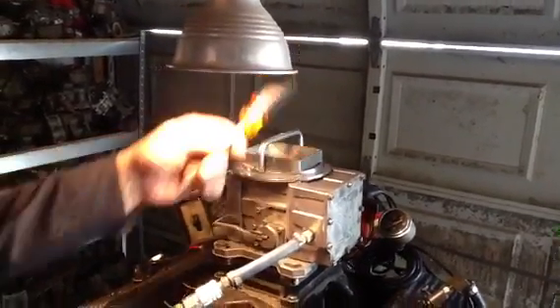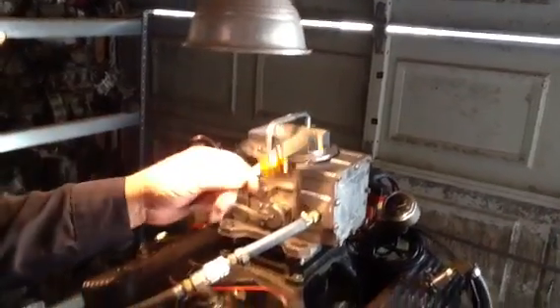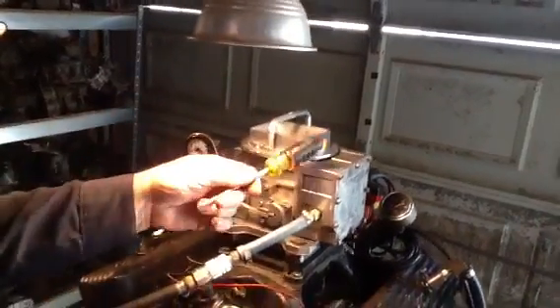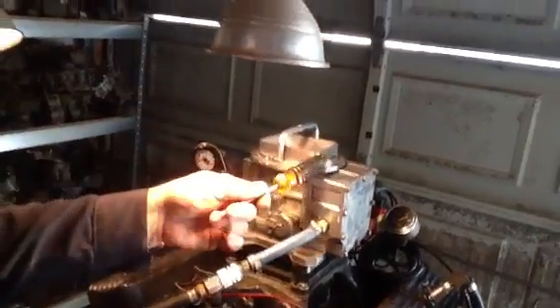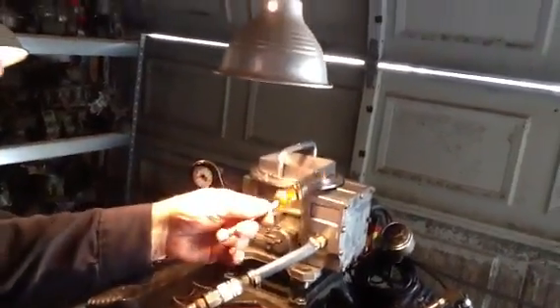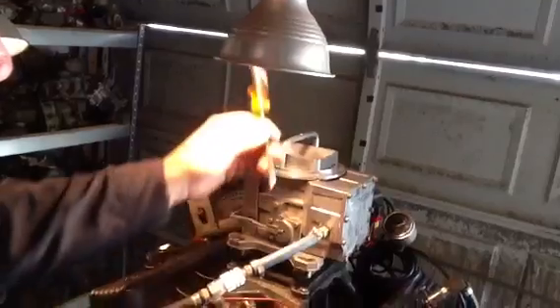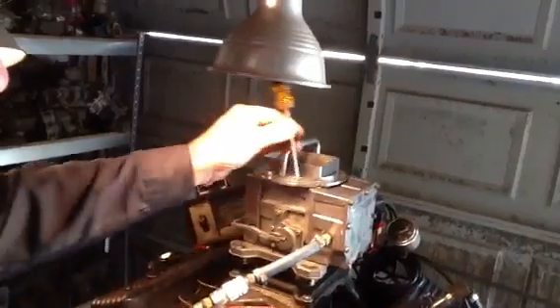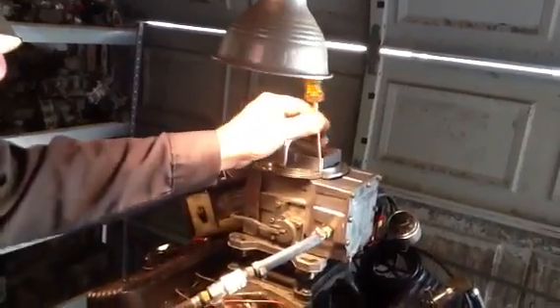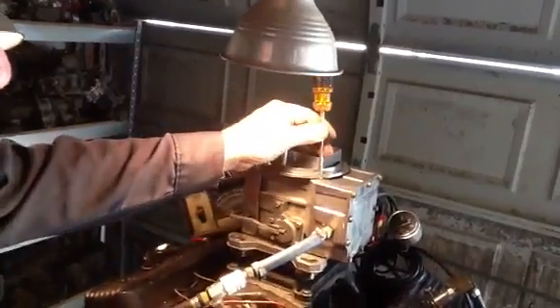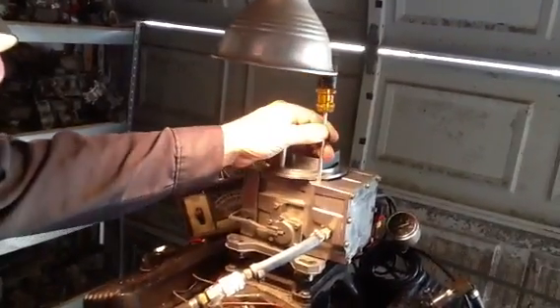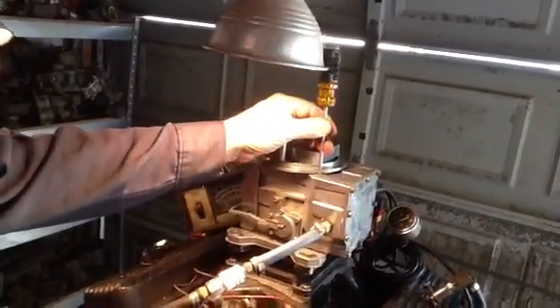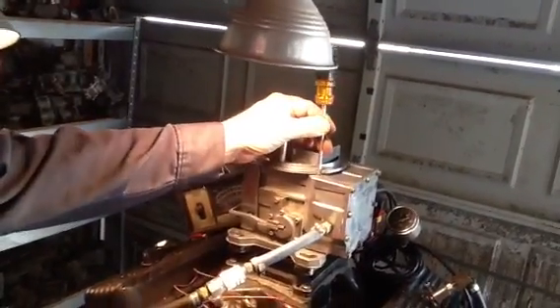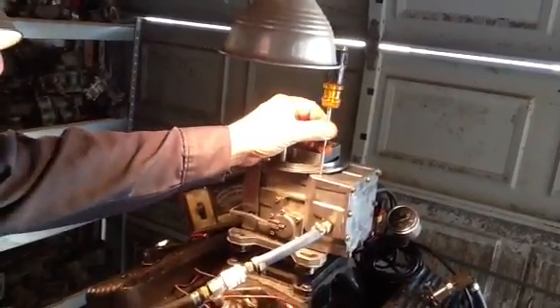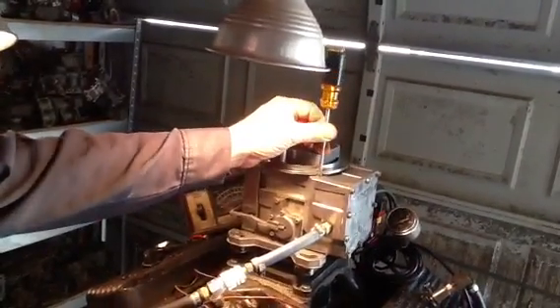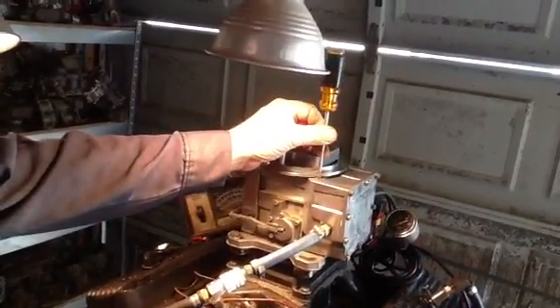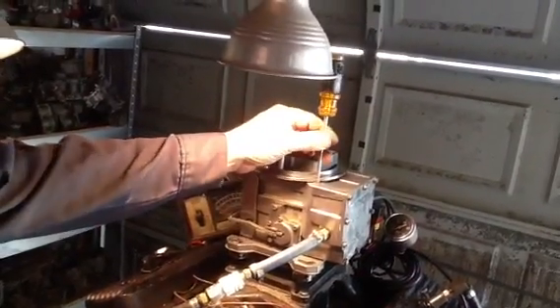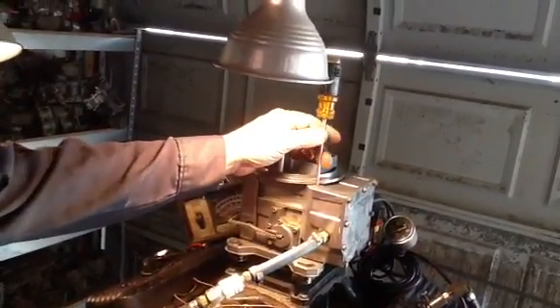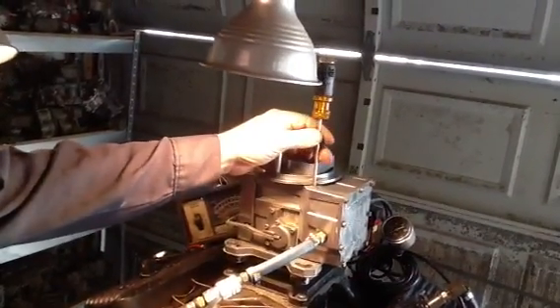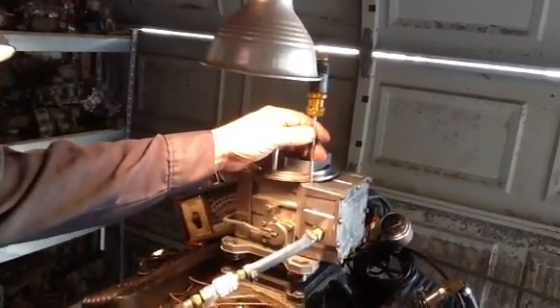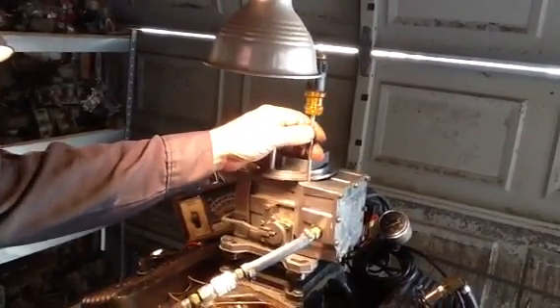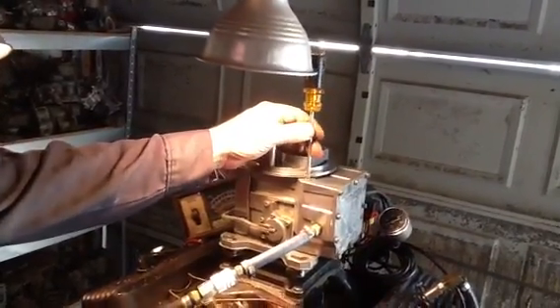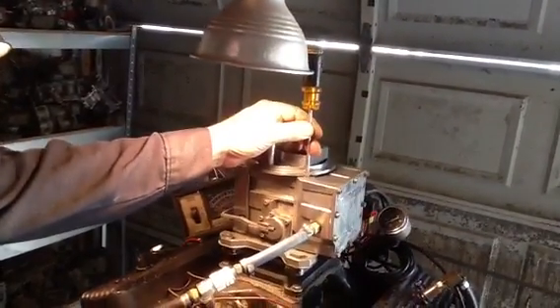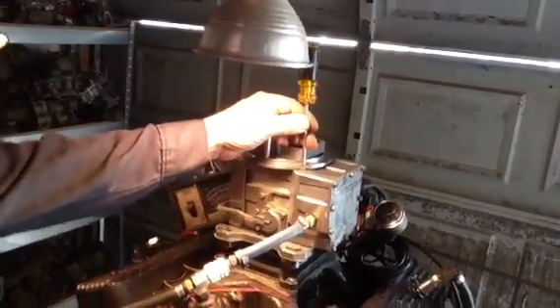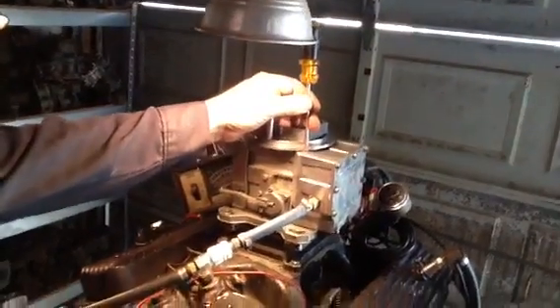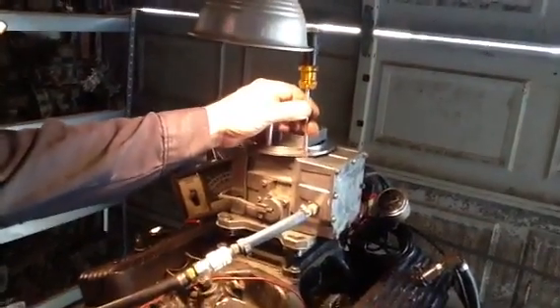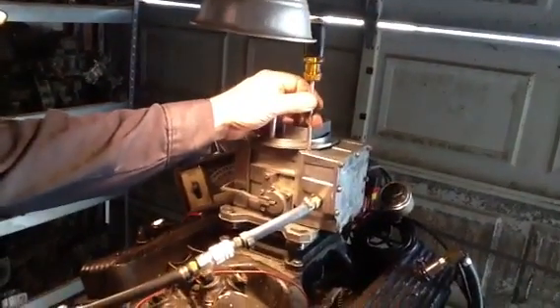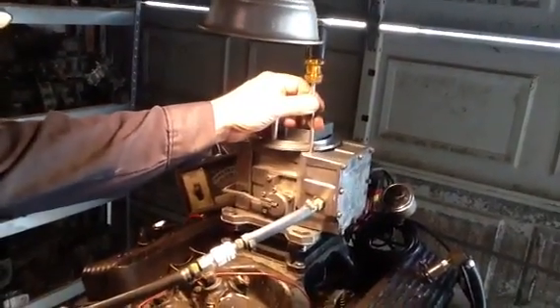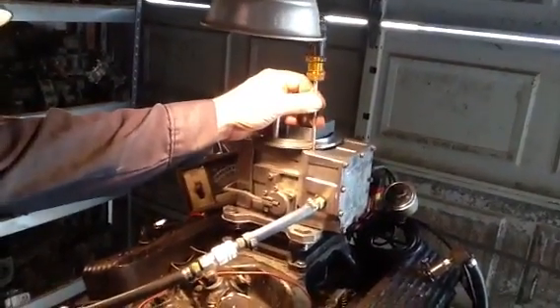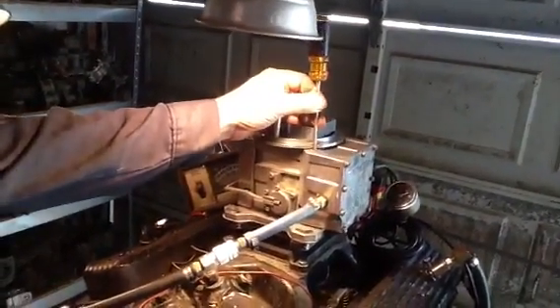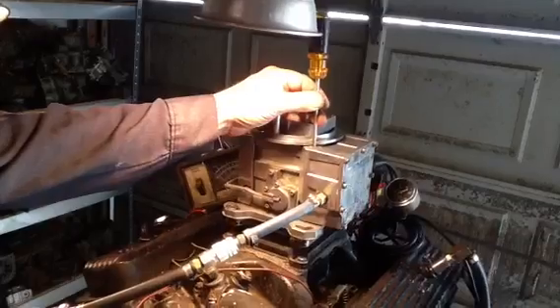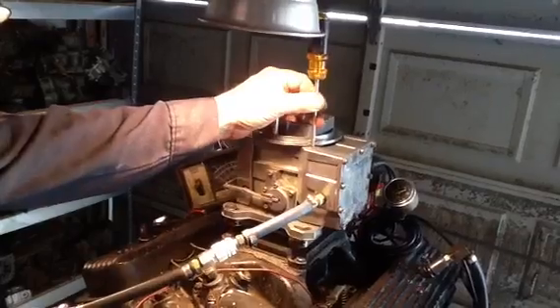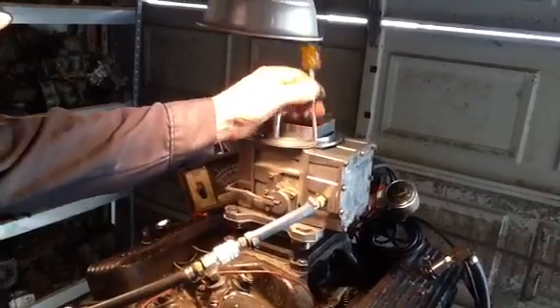If you turn it any more, there's a fiberglass plastic composite block in there. You'll snap it off and then you're screwed — it won't move.